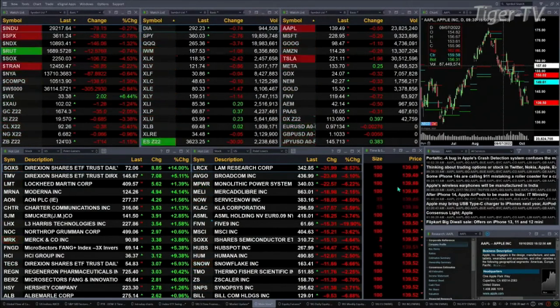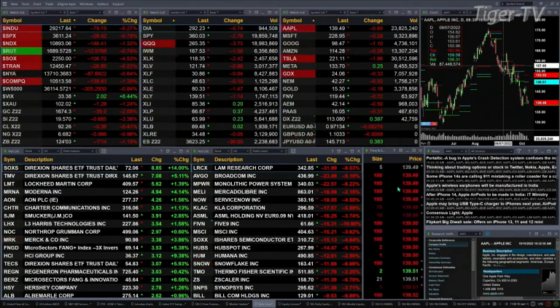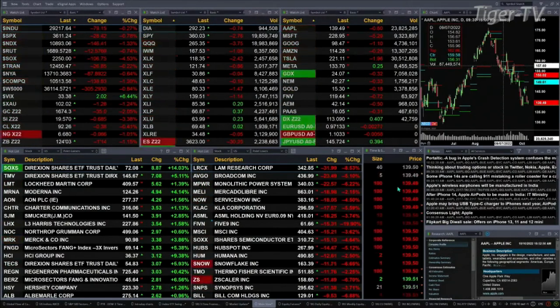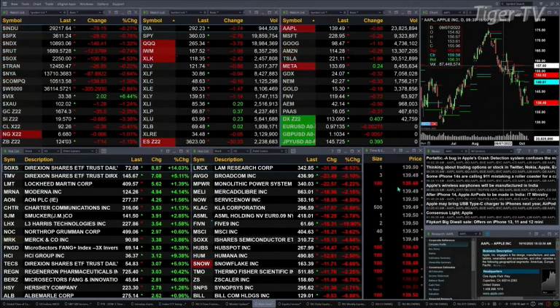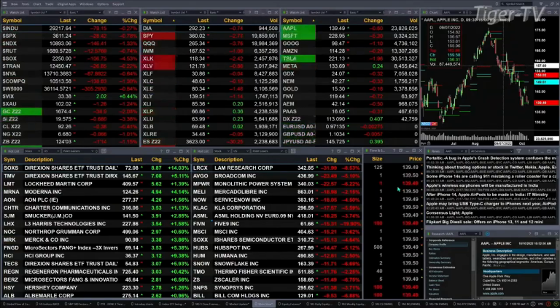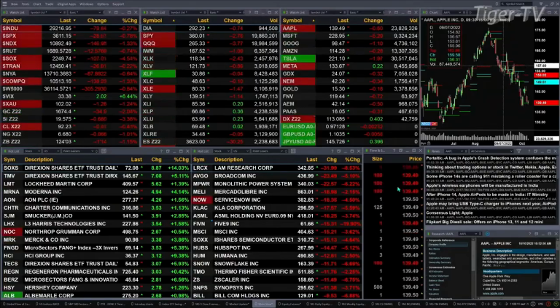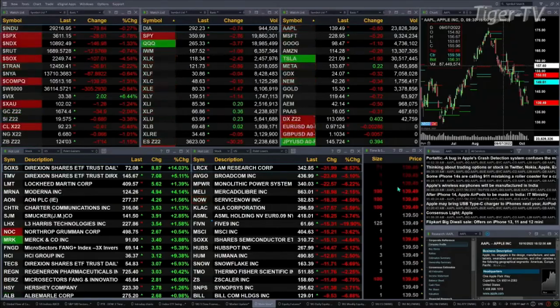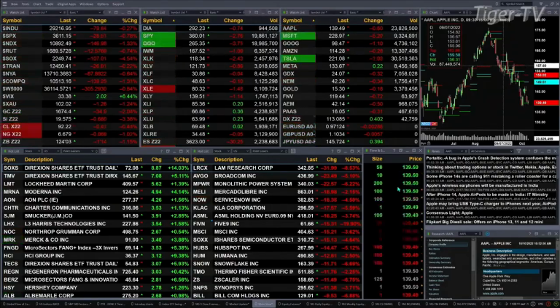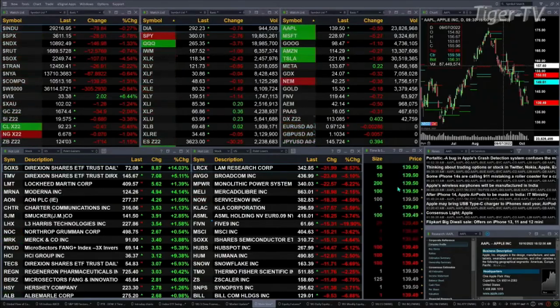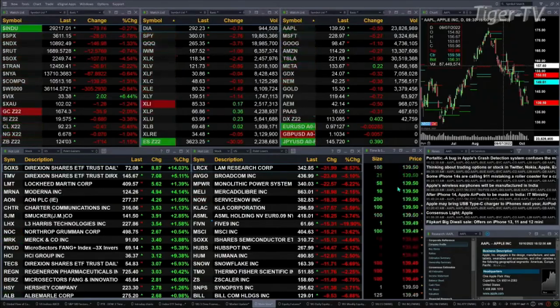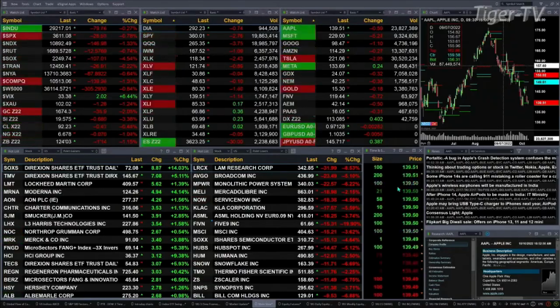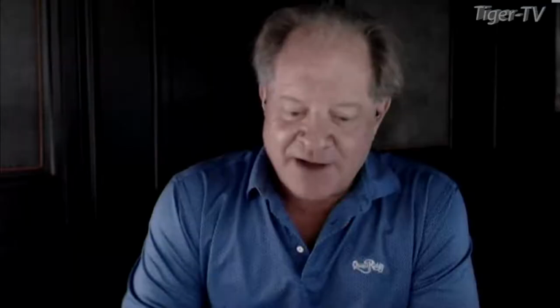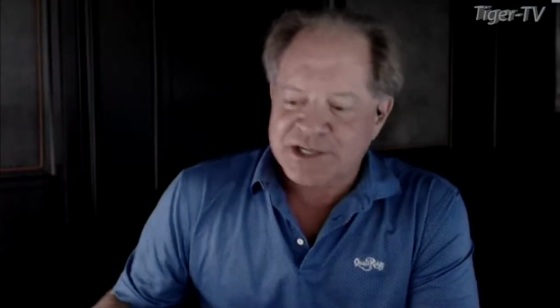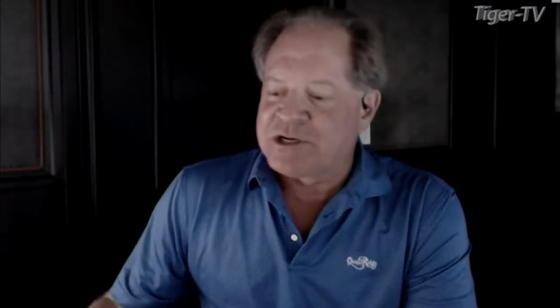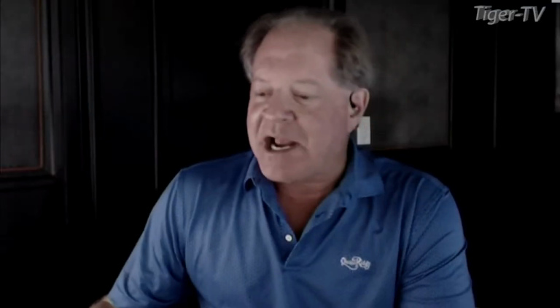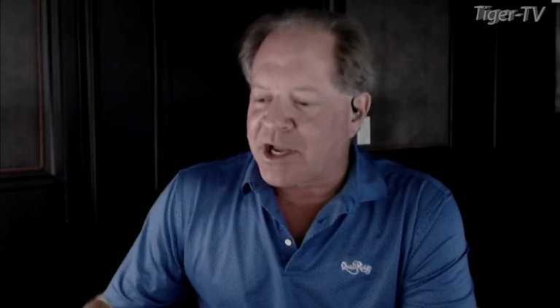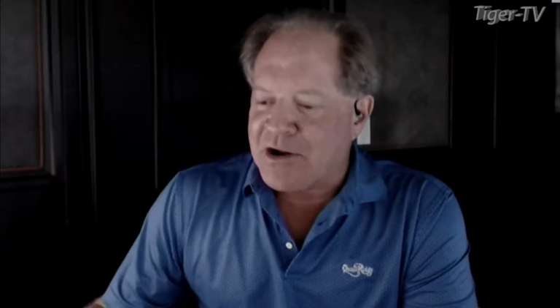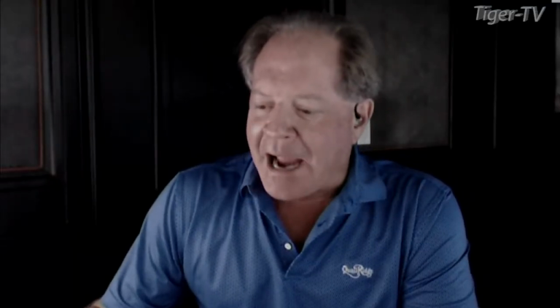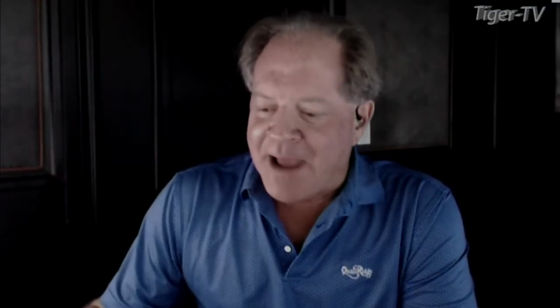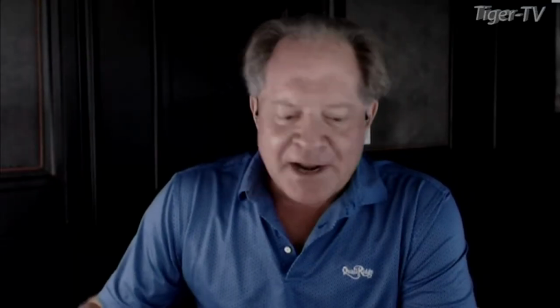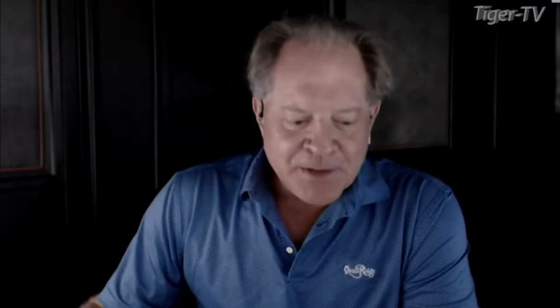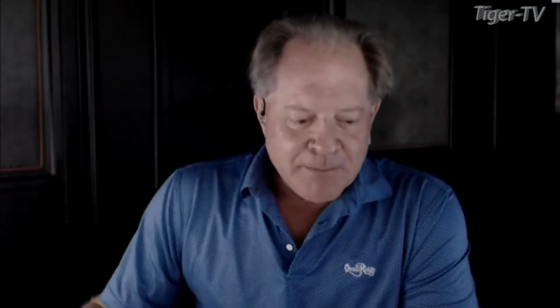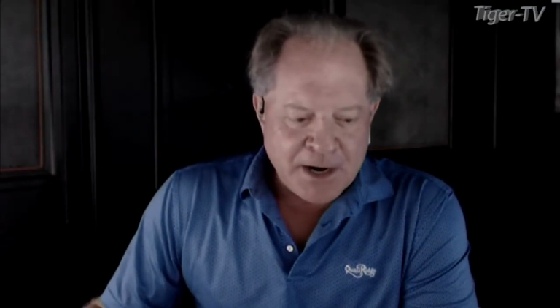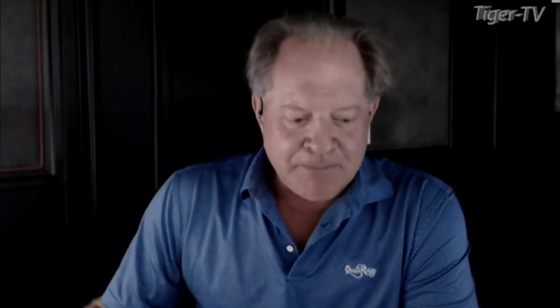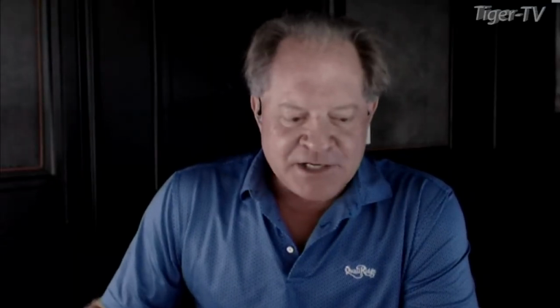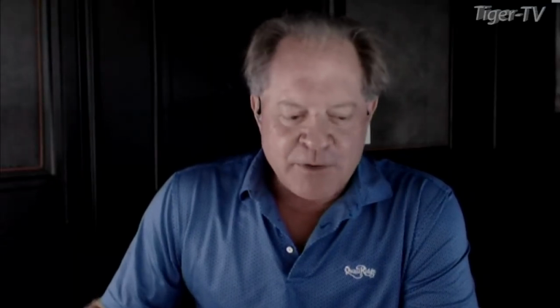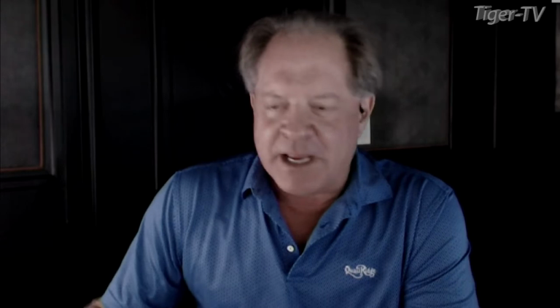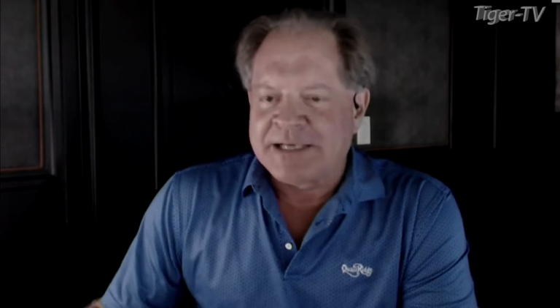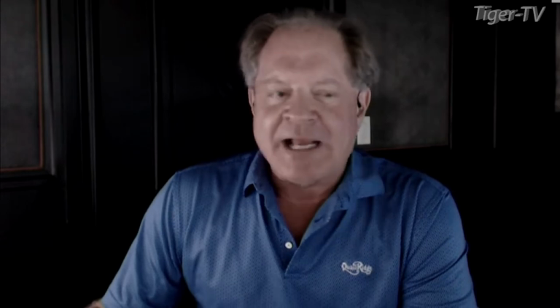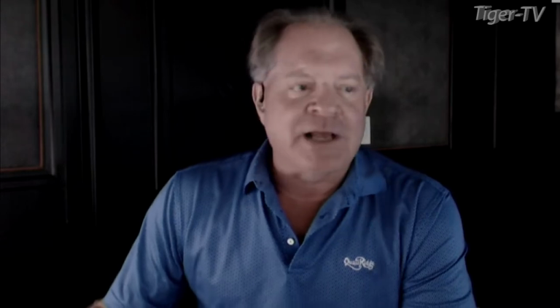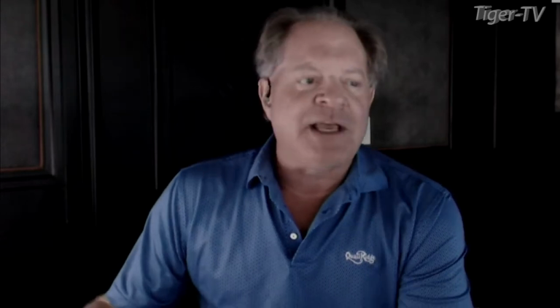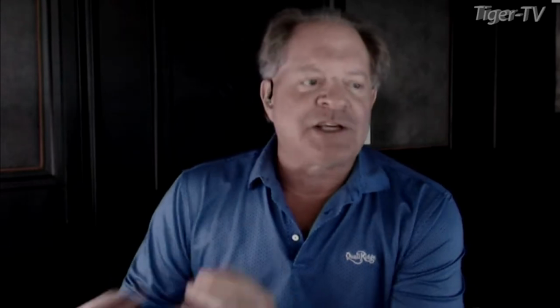Happy Columbus Day to everybody out there. Let's go take a look at our nine-panel market update chart. We begin by taking a look at the ES Mini.